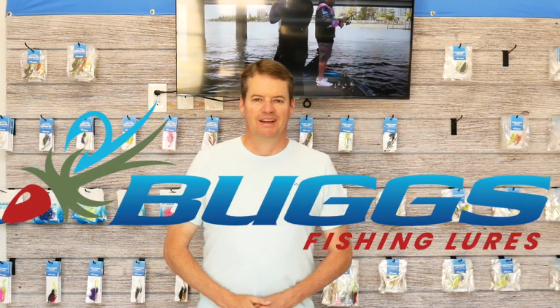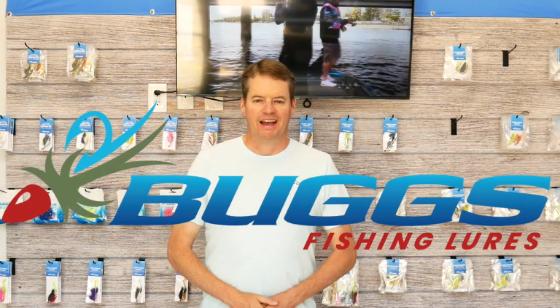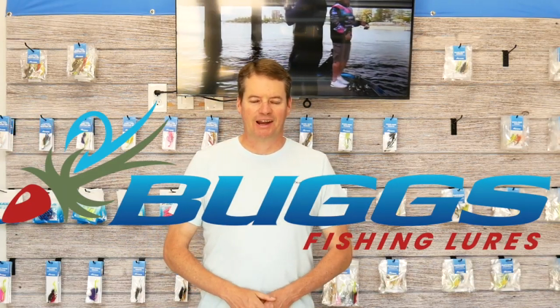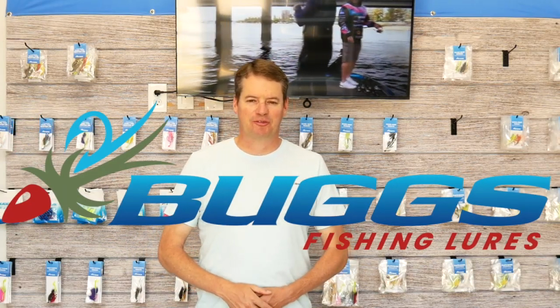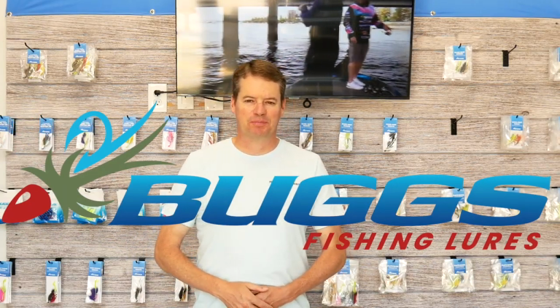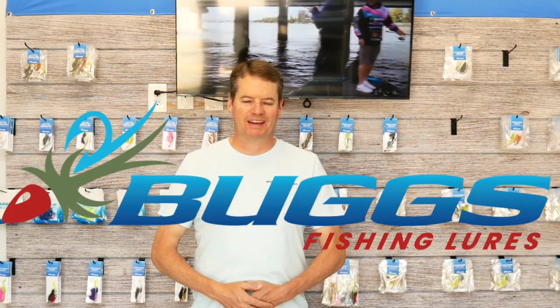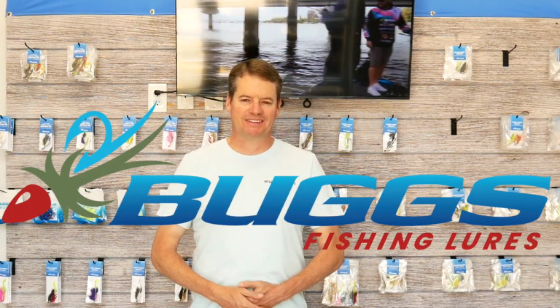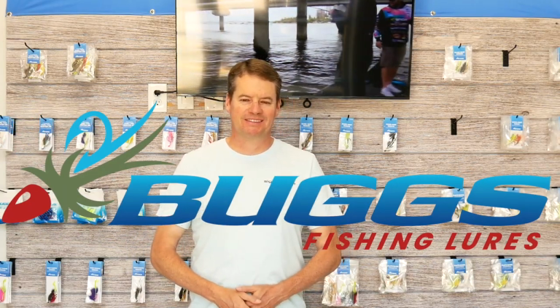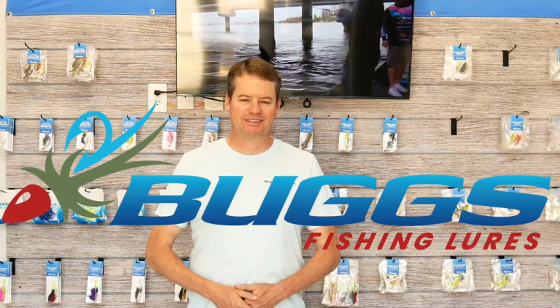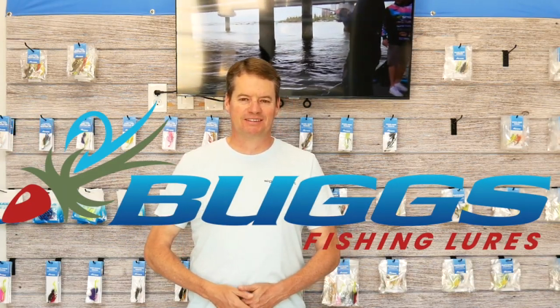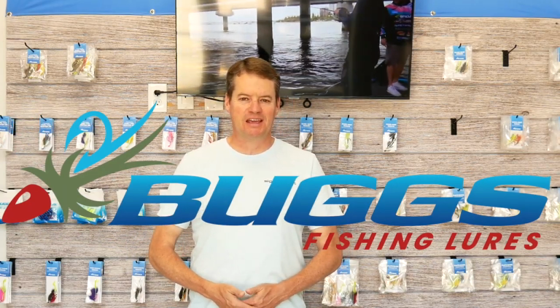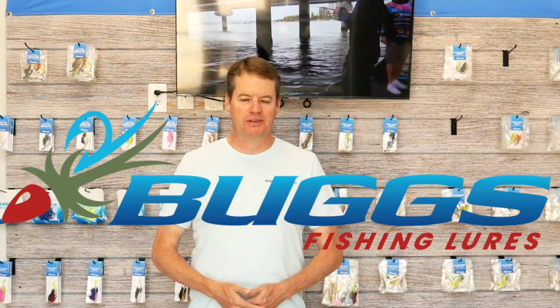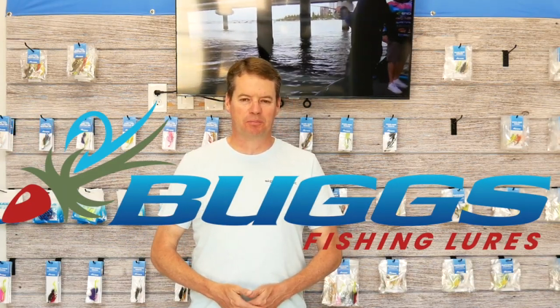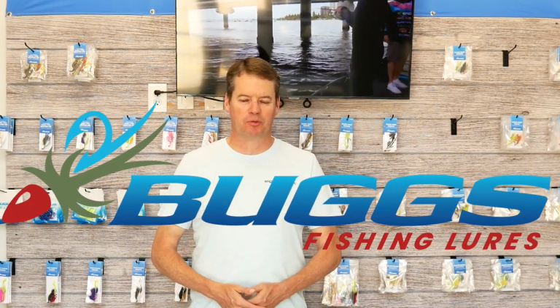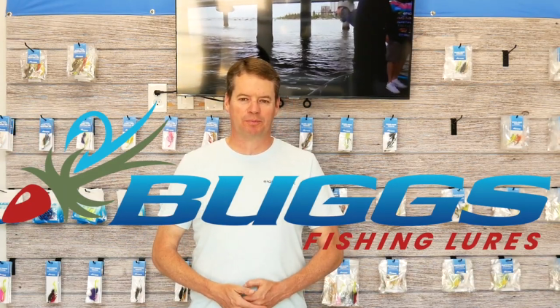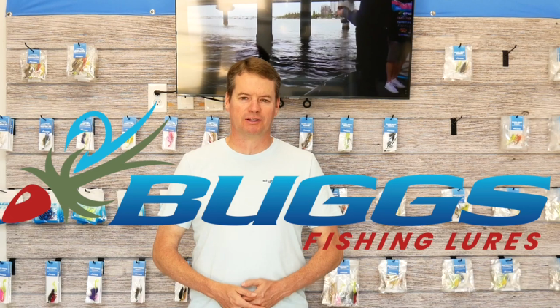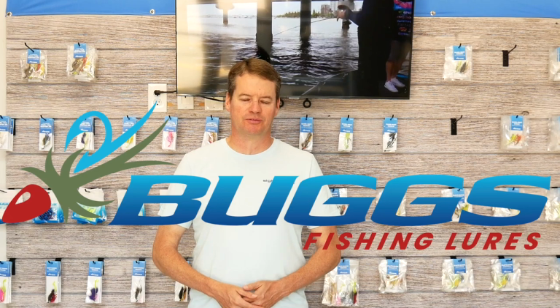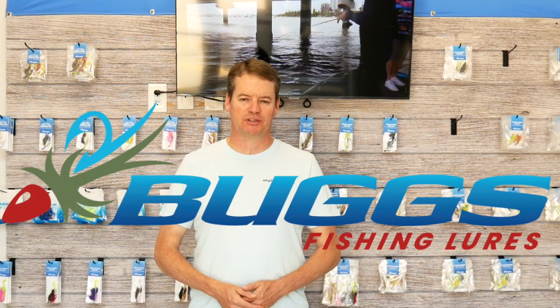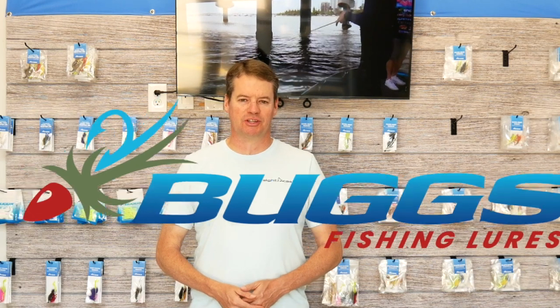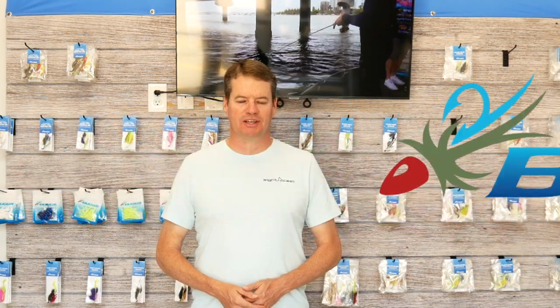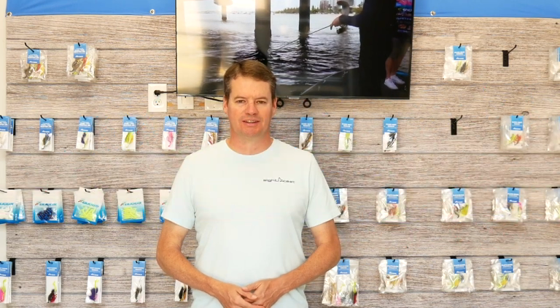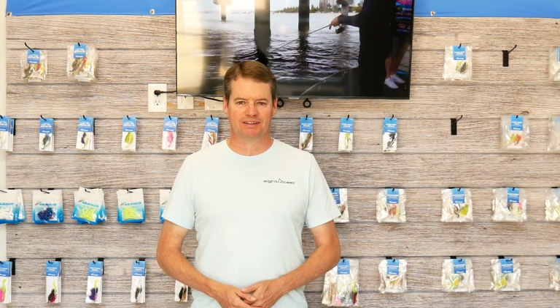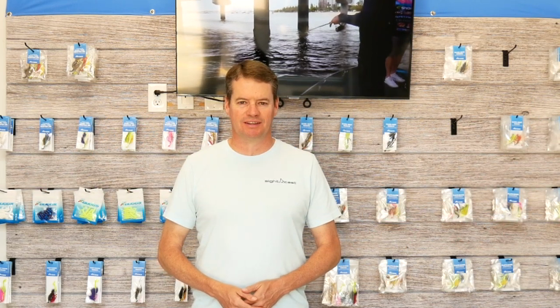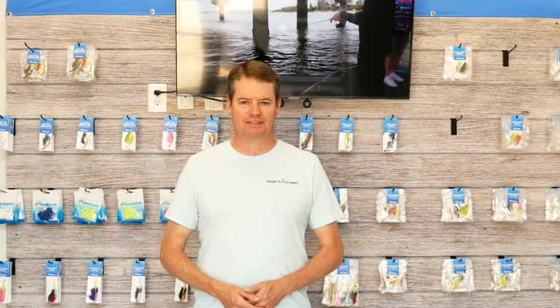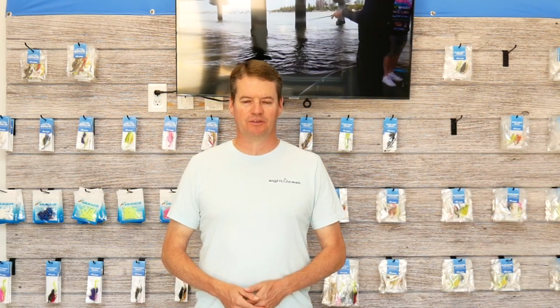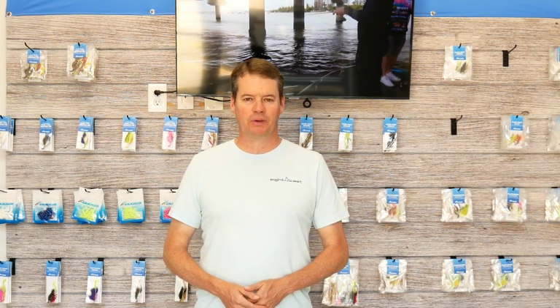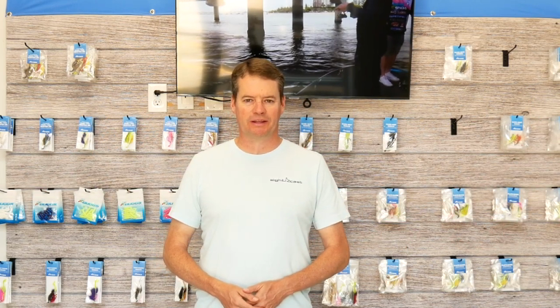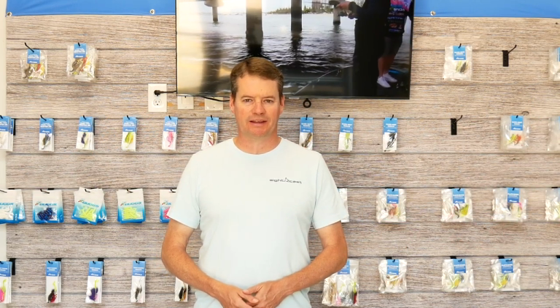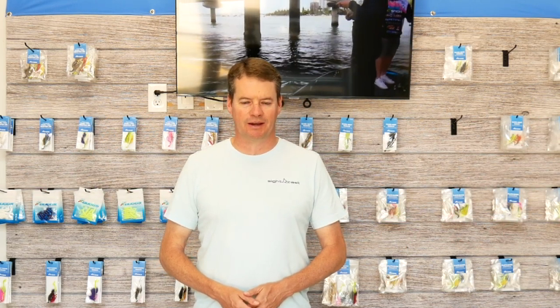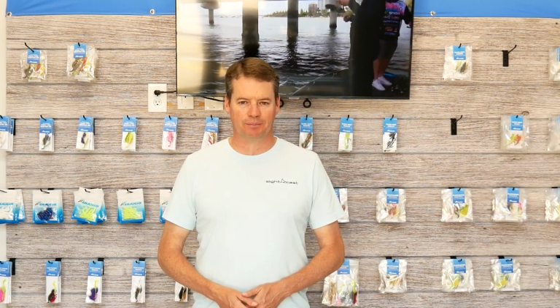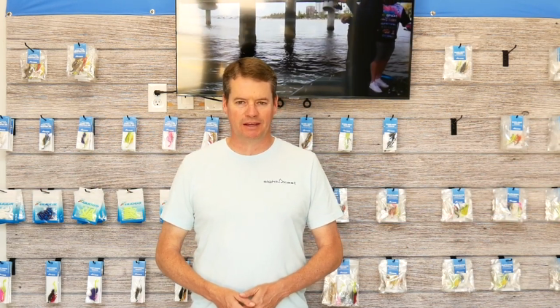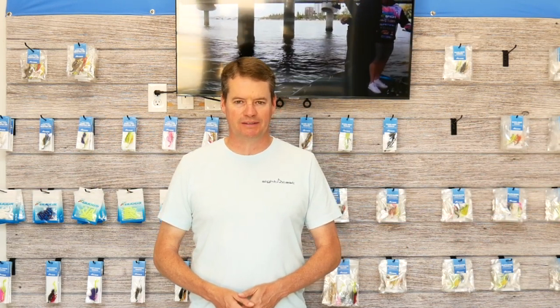Howdy from Texas. This is Heath Temple with Bugs Fishing, and this is the weekly update.